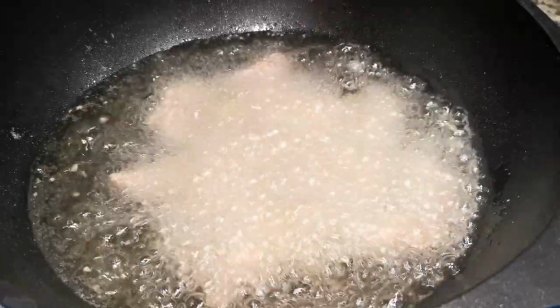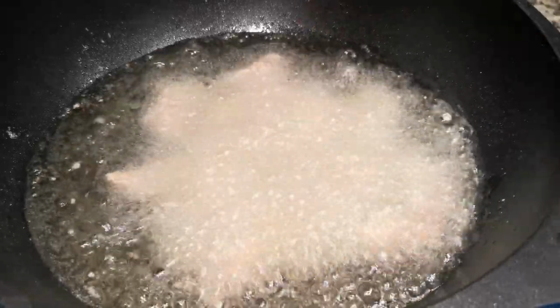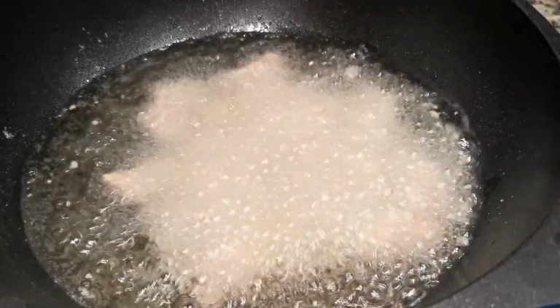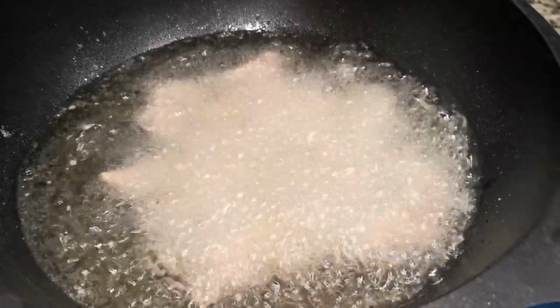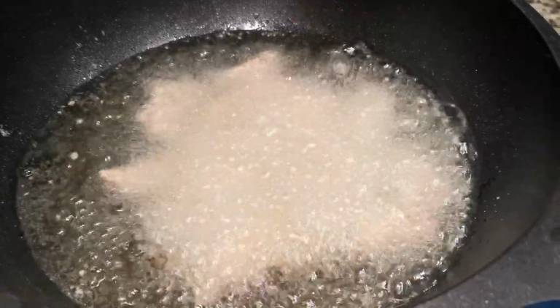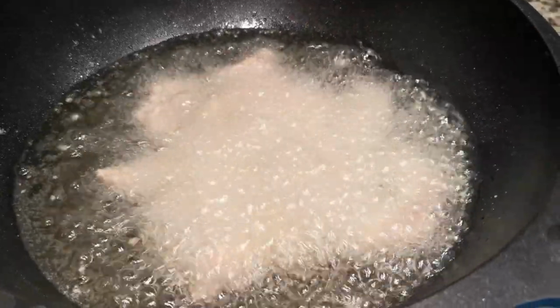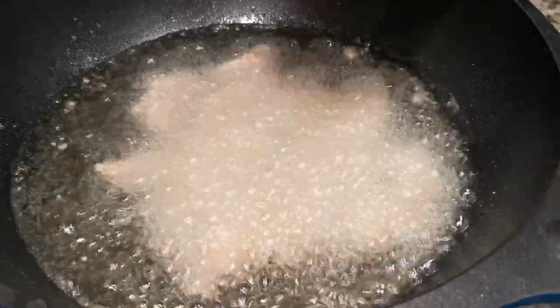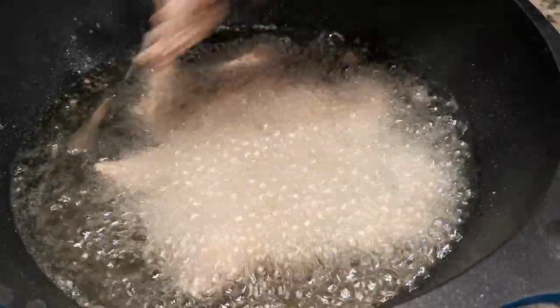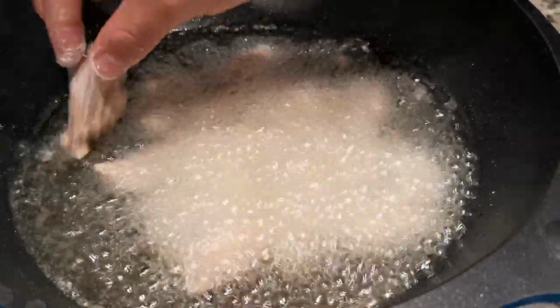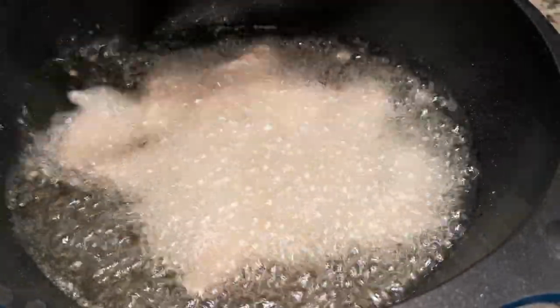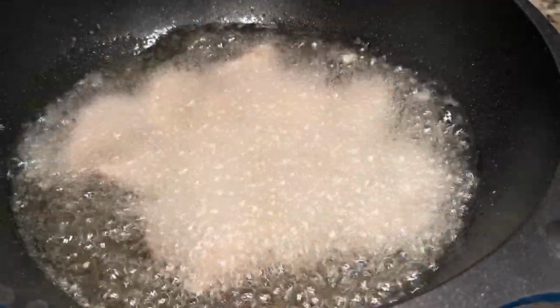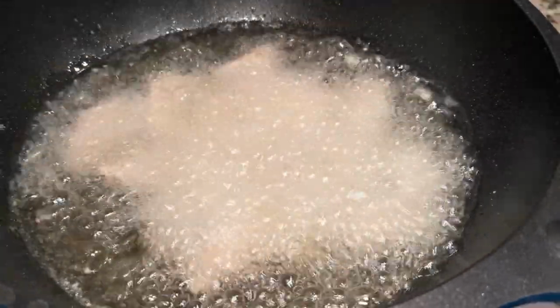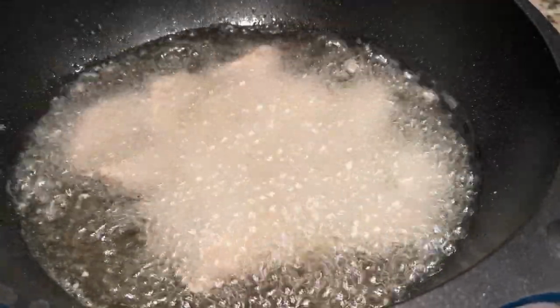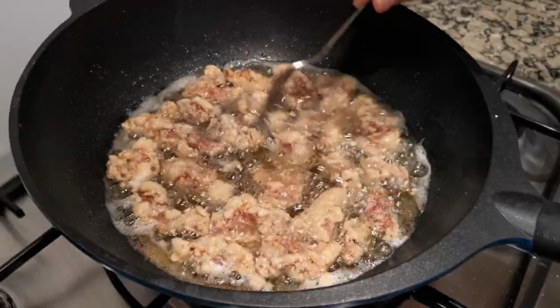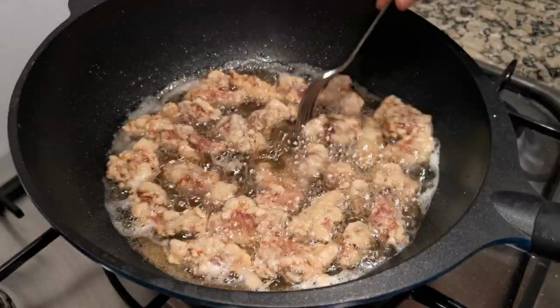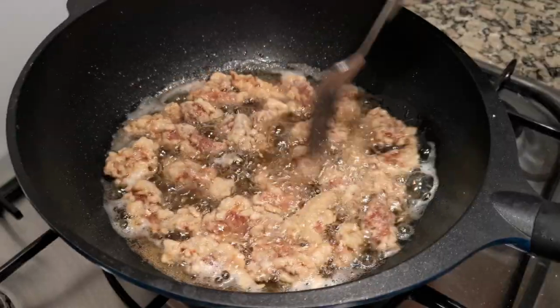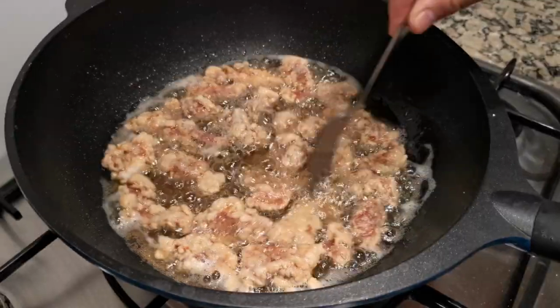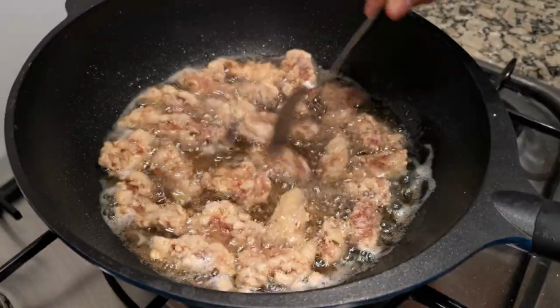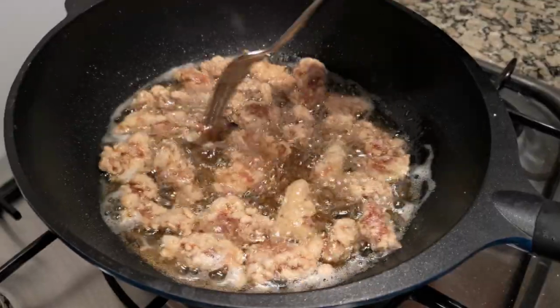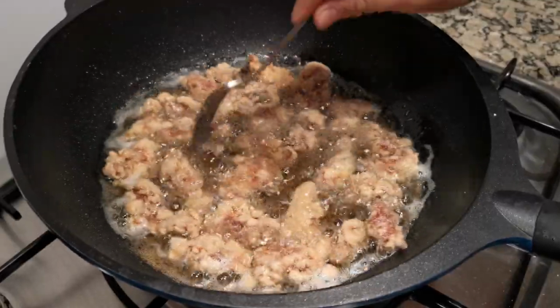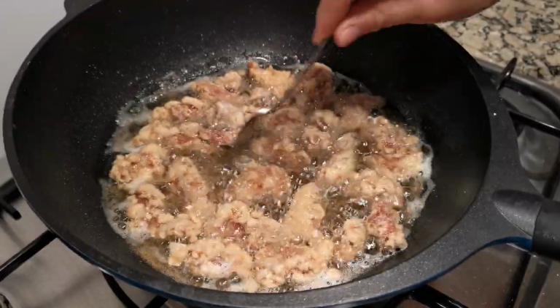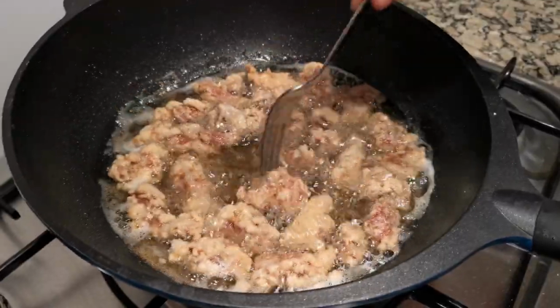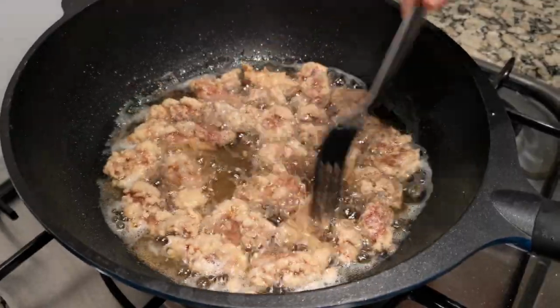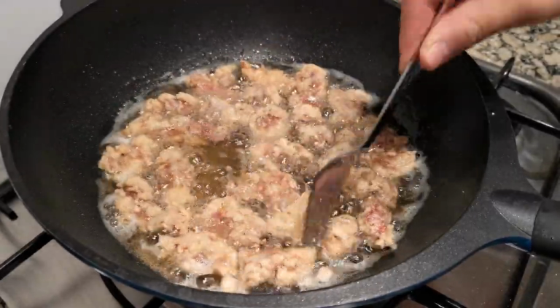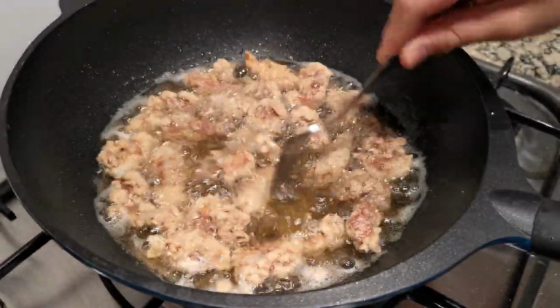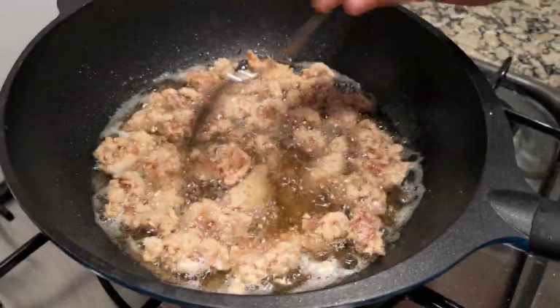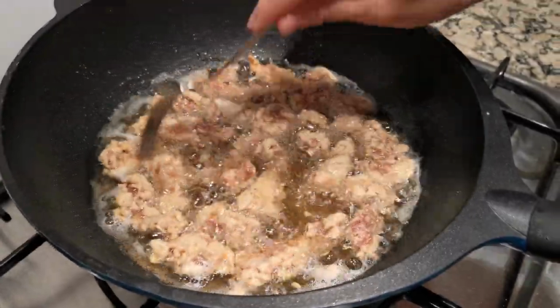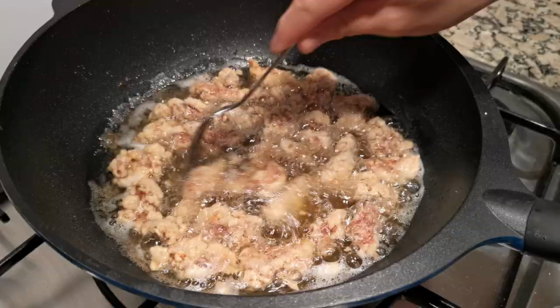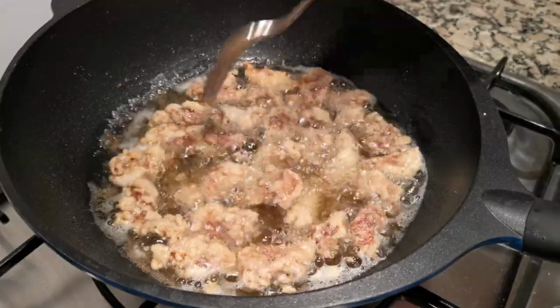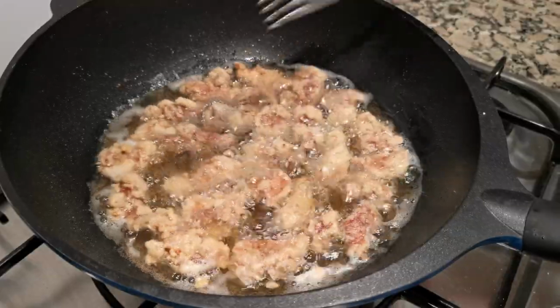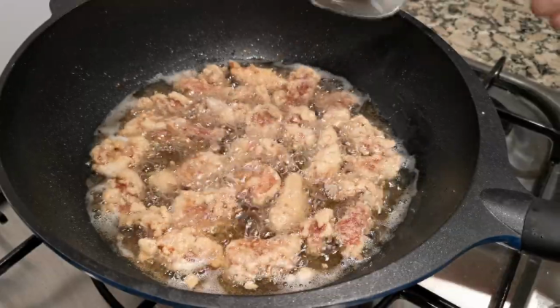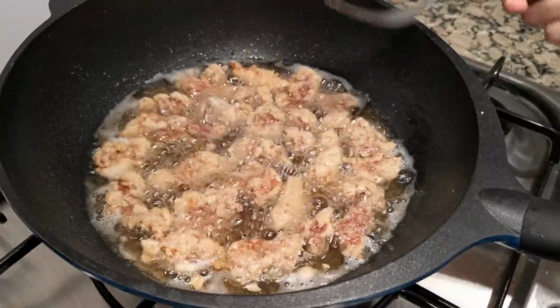When all the slices turn a light golden yellow color, take them out.